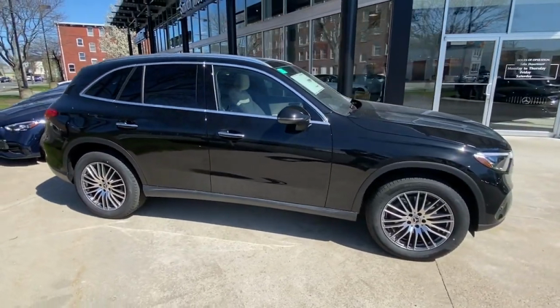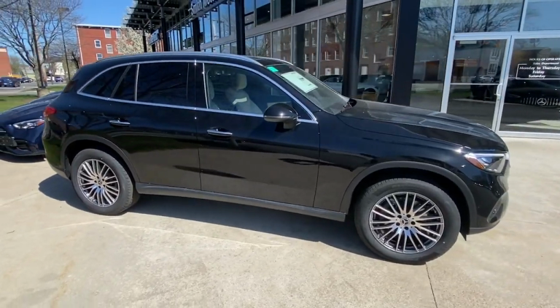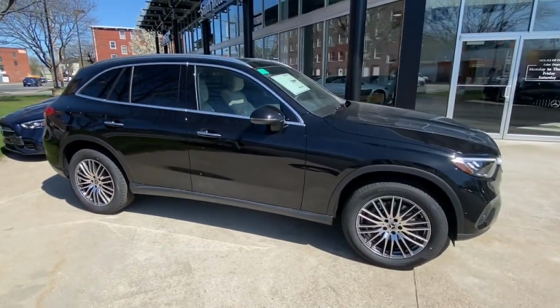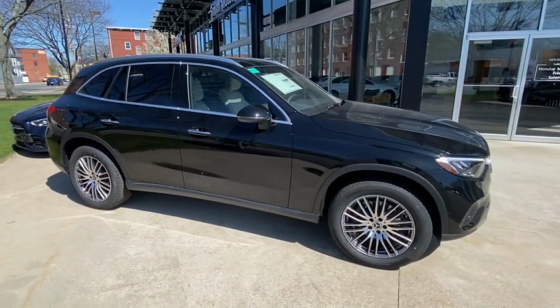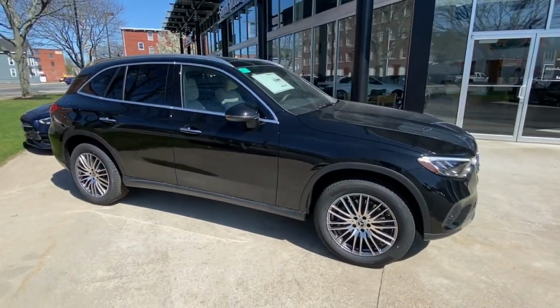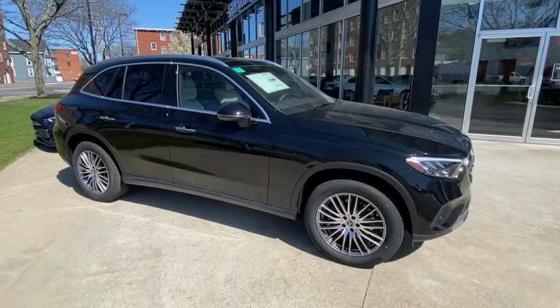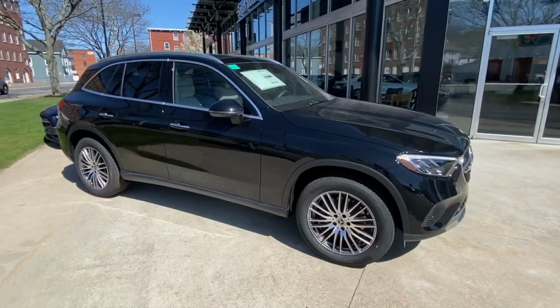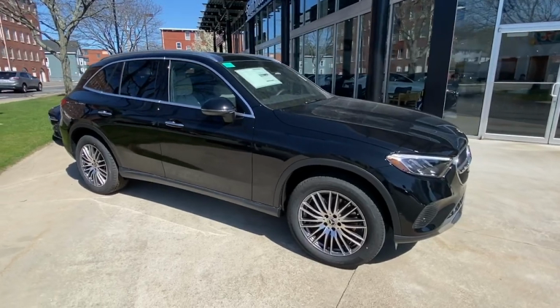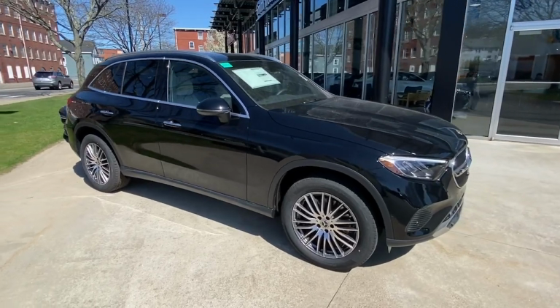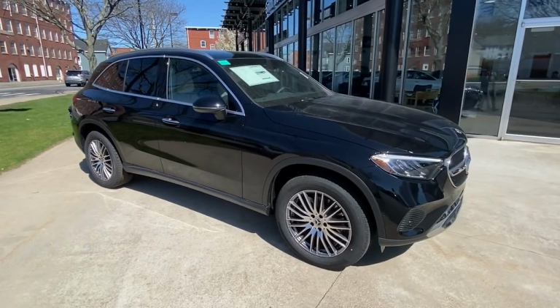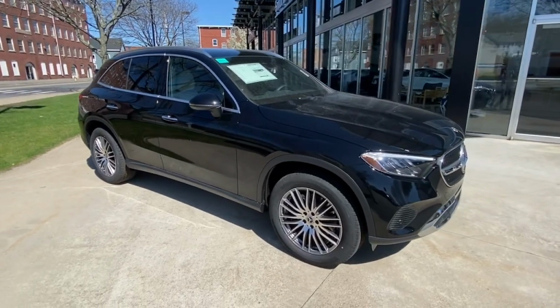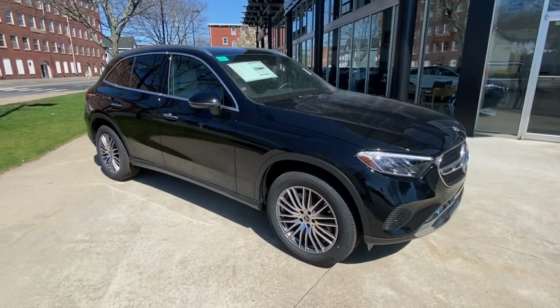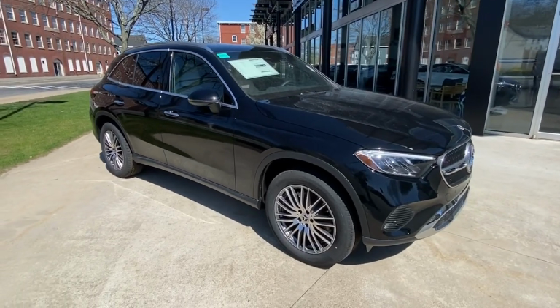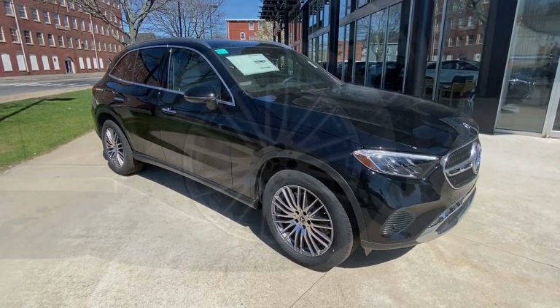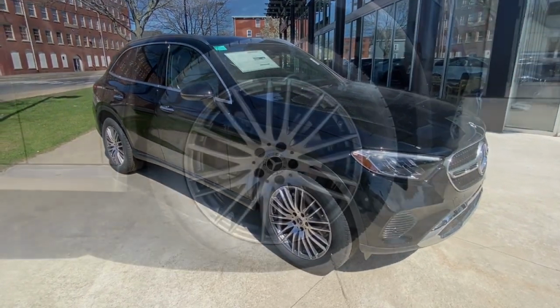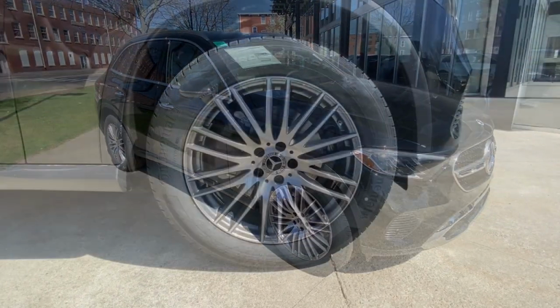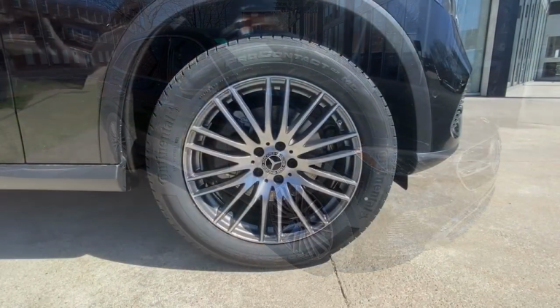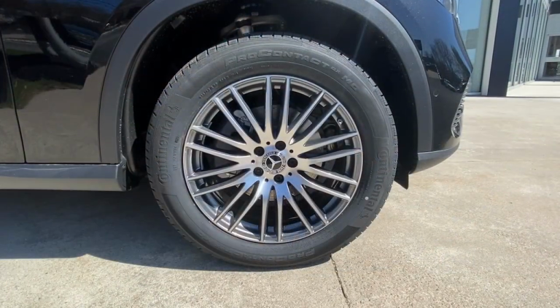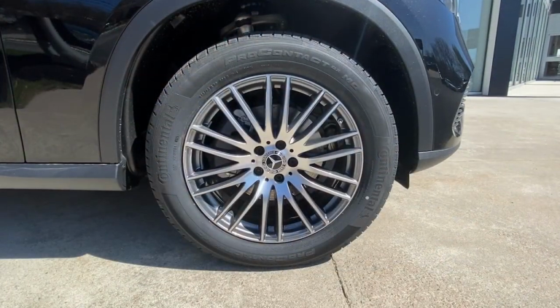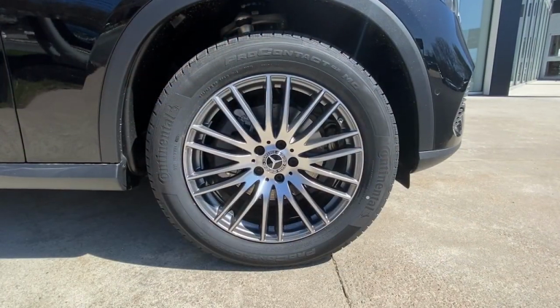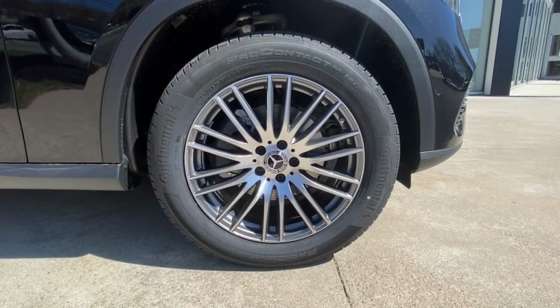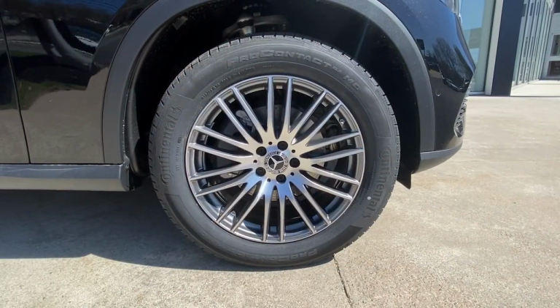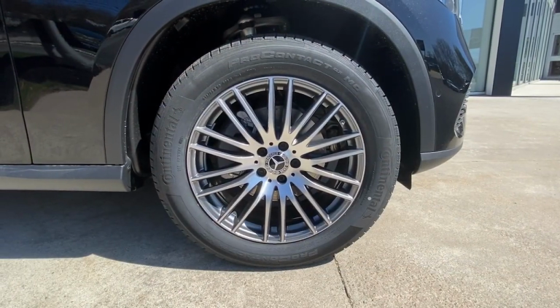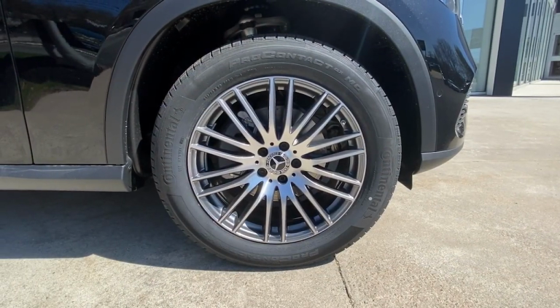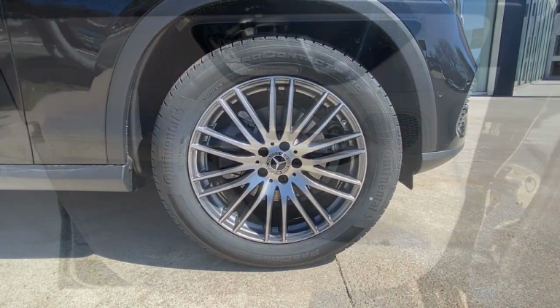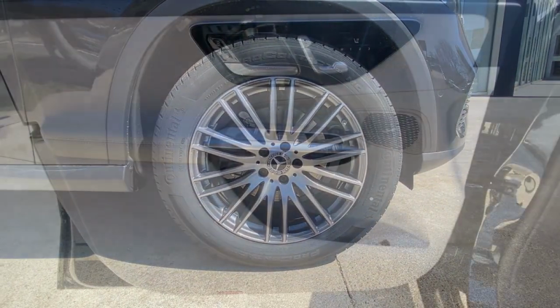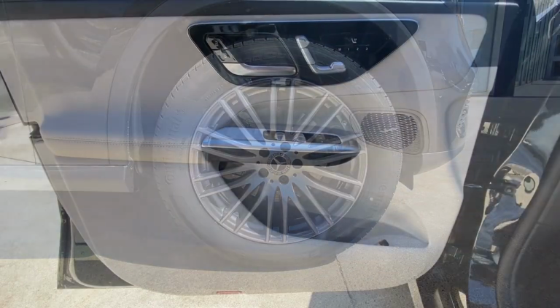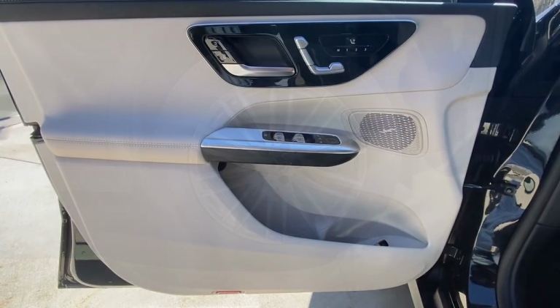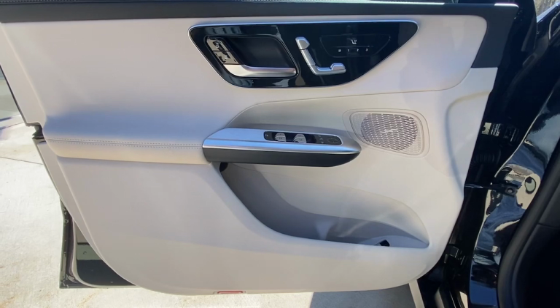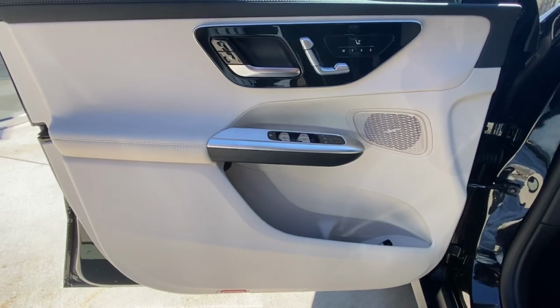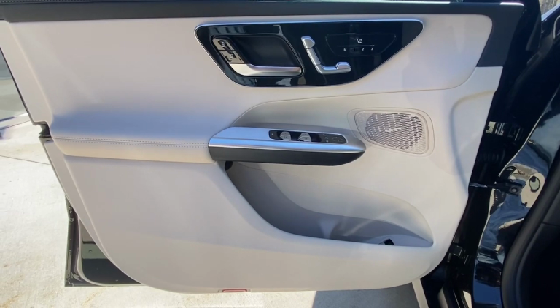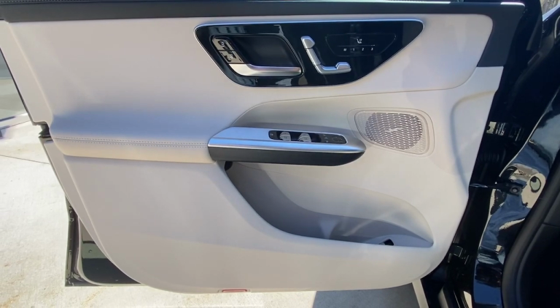Keyless entry, backup camera, heated mirrors, power liftgate, power passenger seat, and woodgrain interior trim.